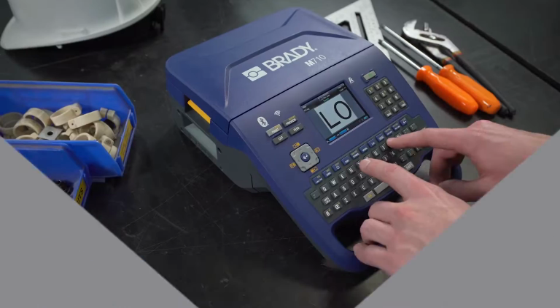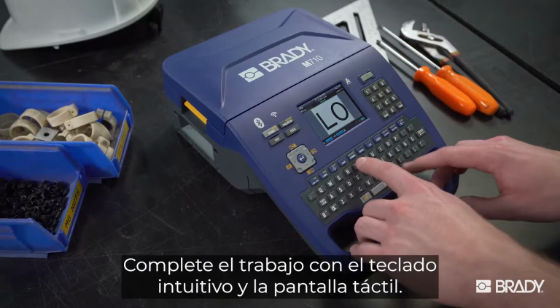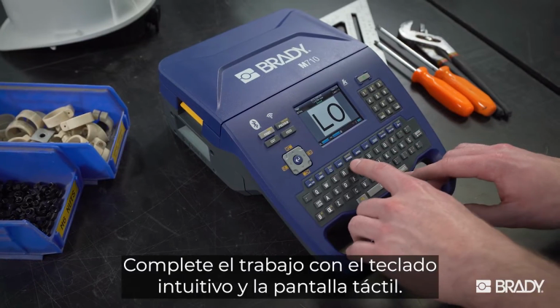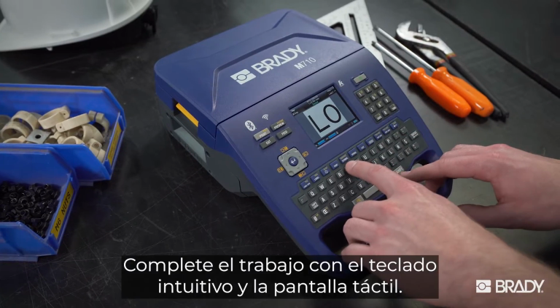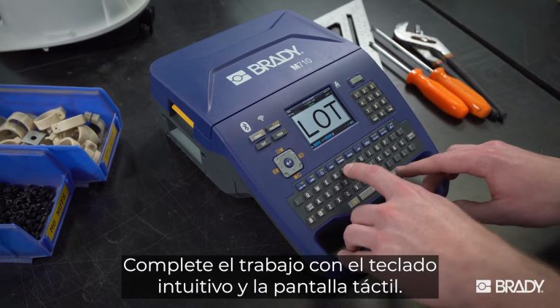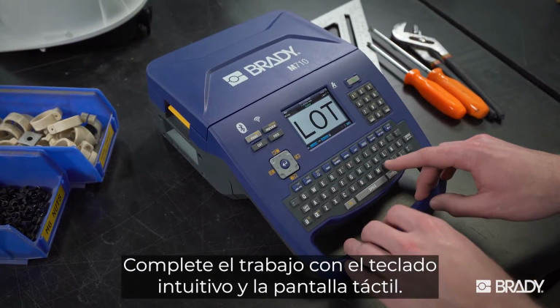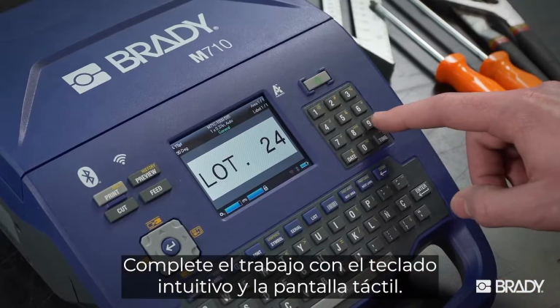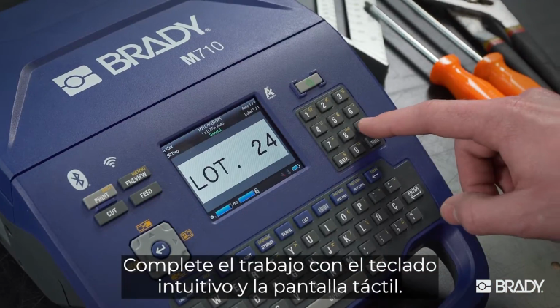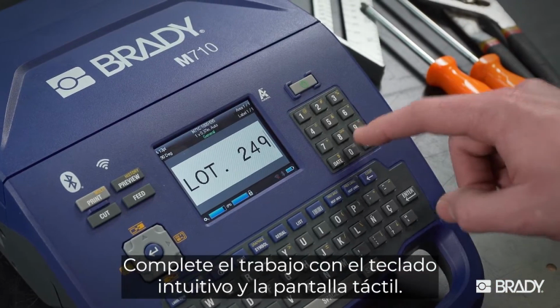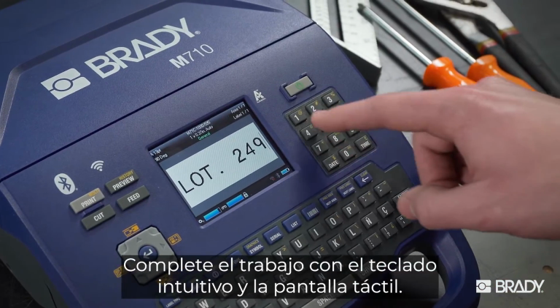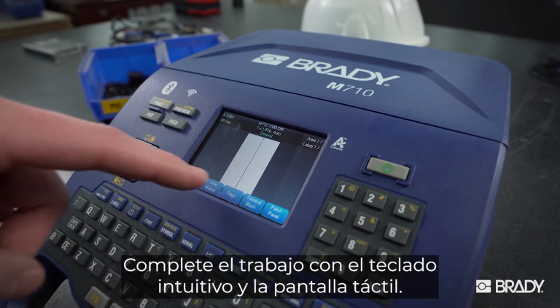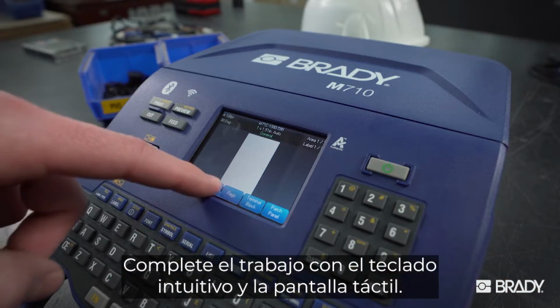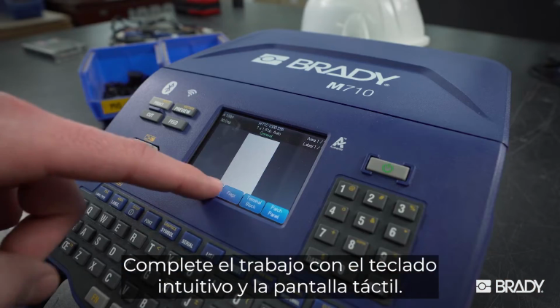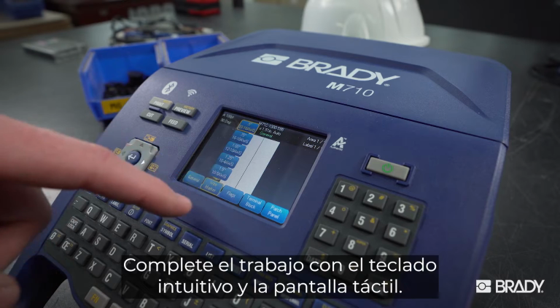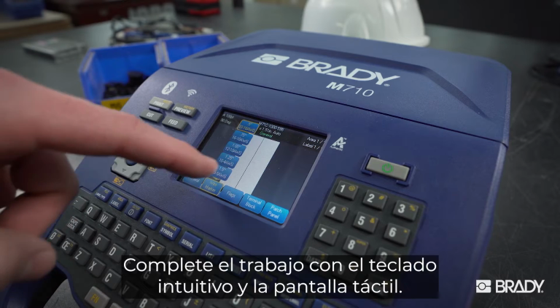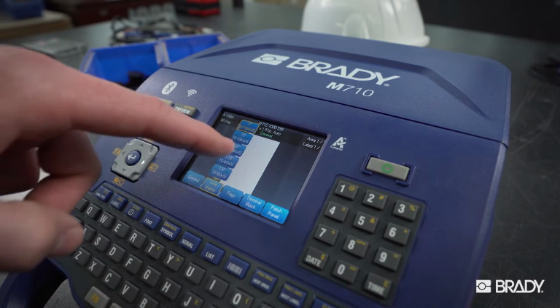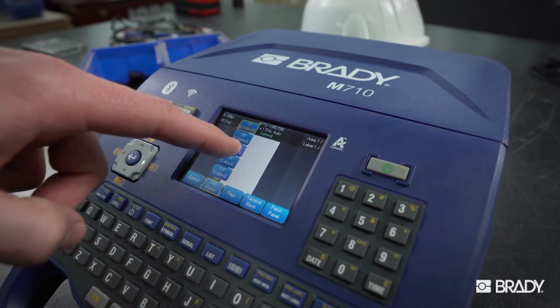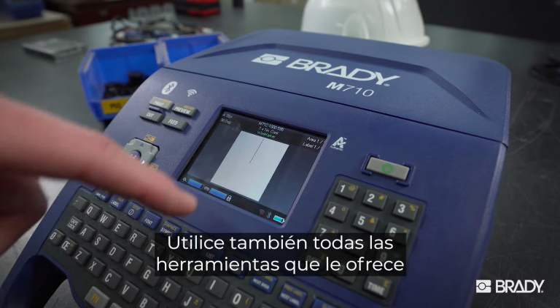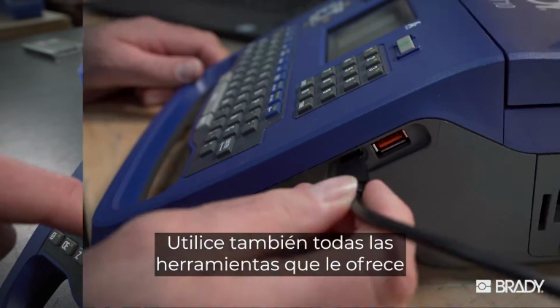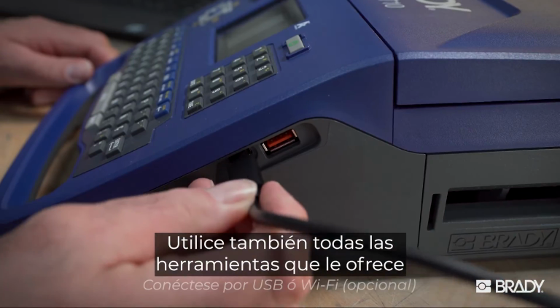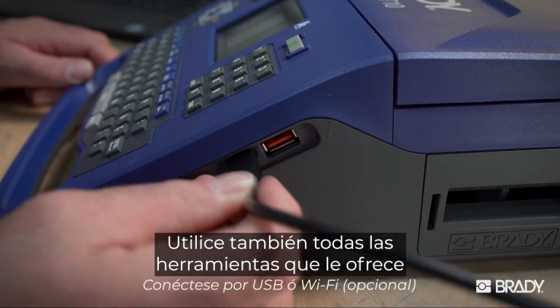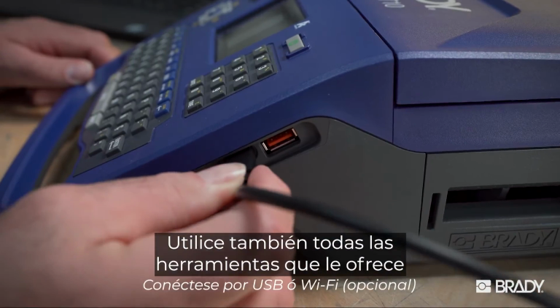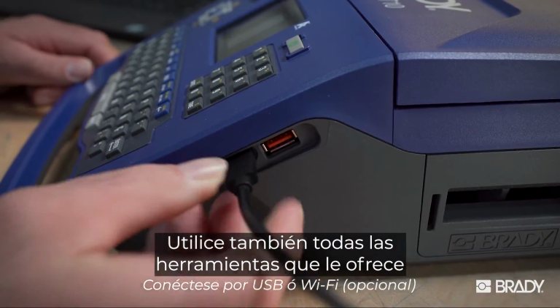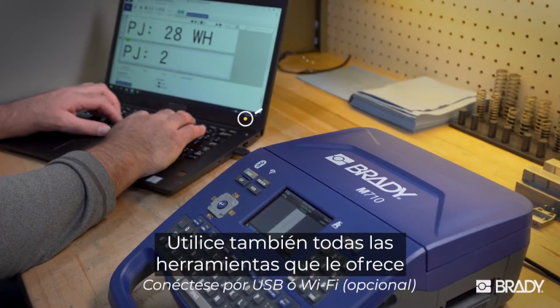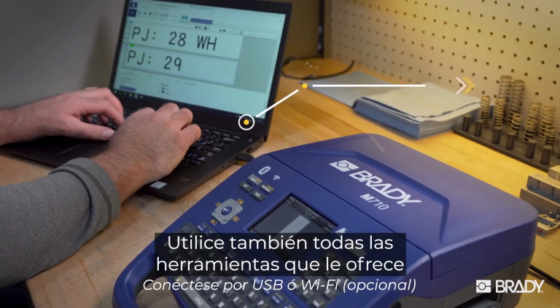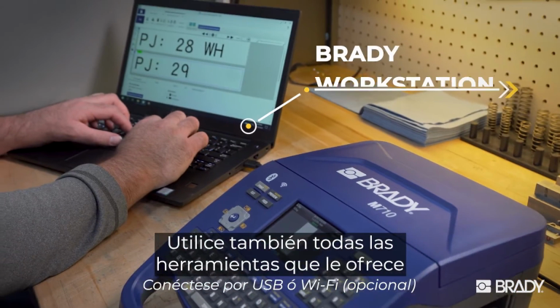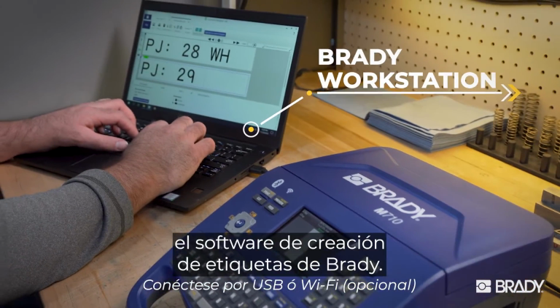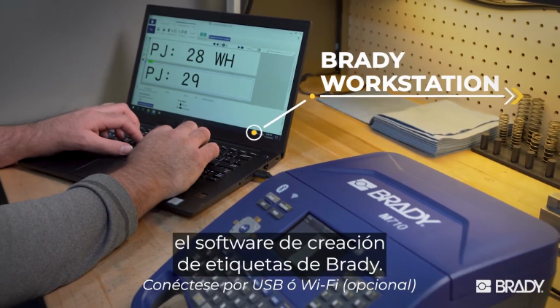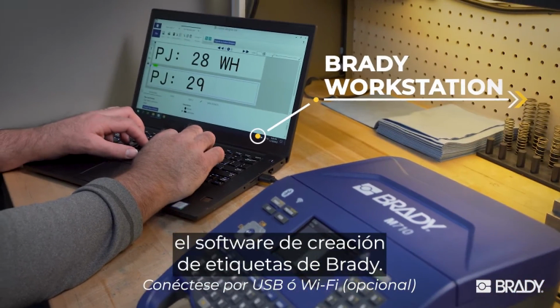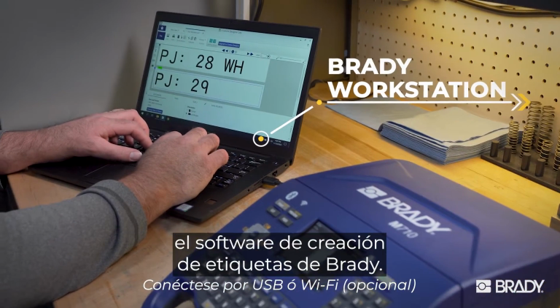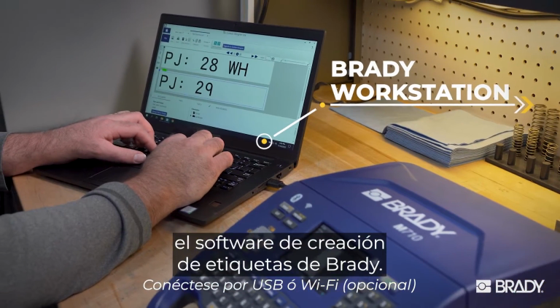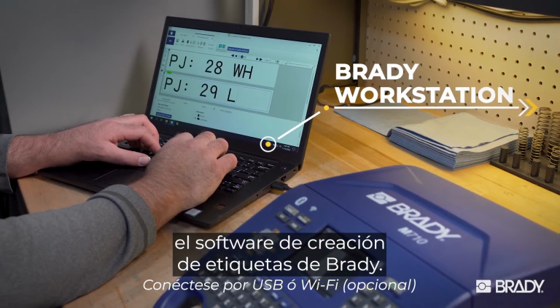Get the job done from the intuitive keypad and touchscreen. Get even more tools with Brady's label creation software.